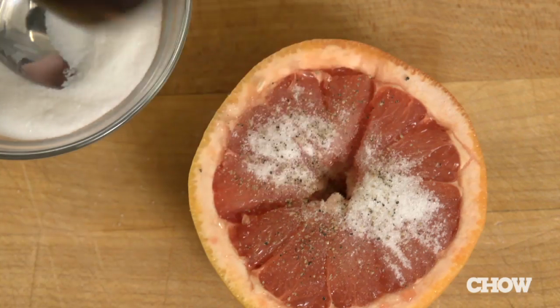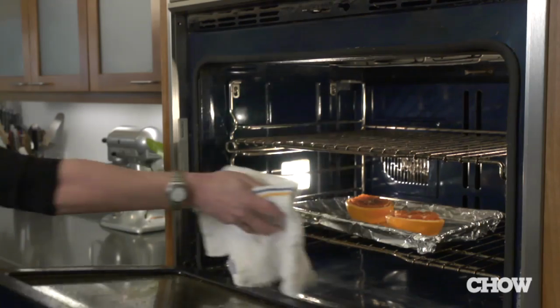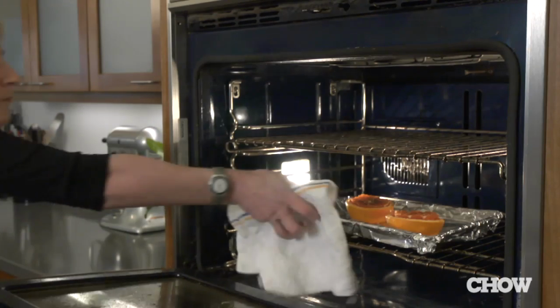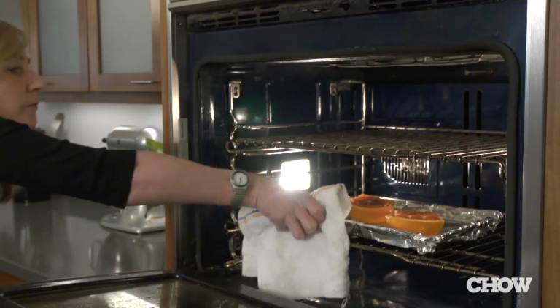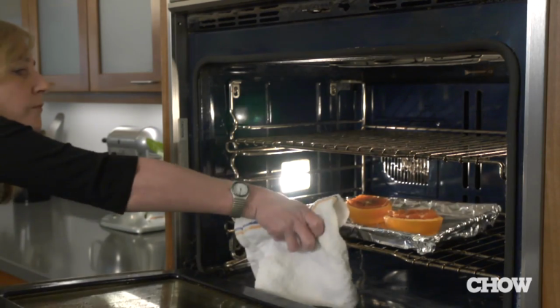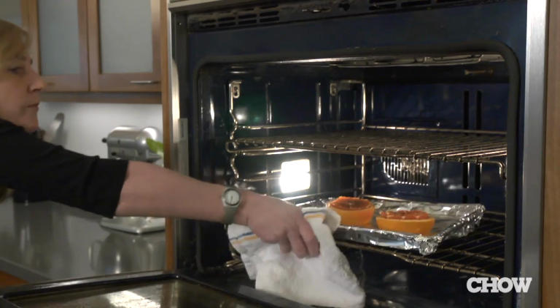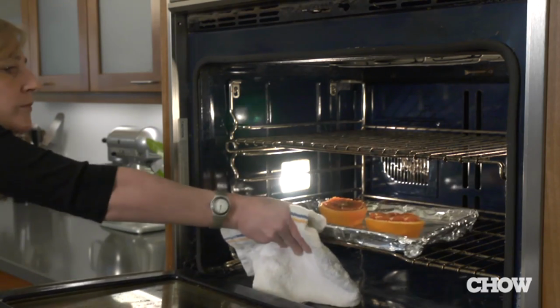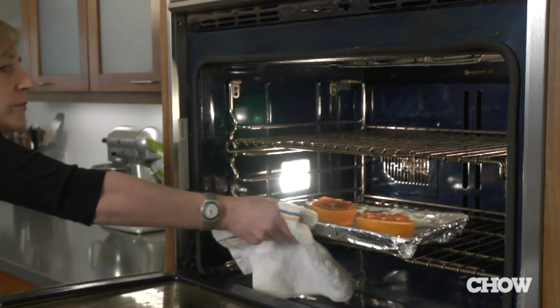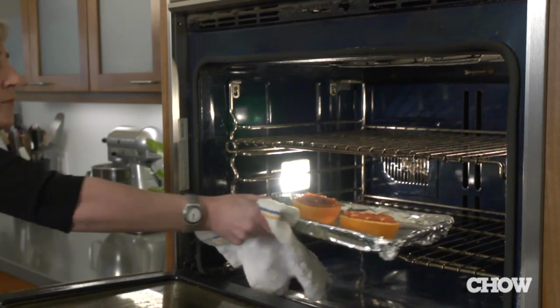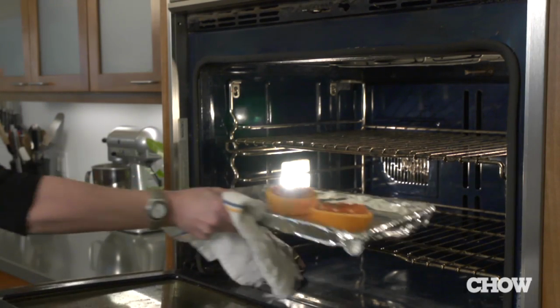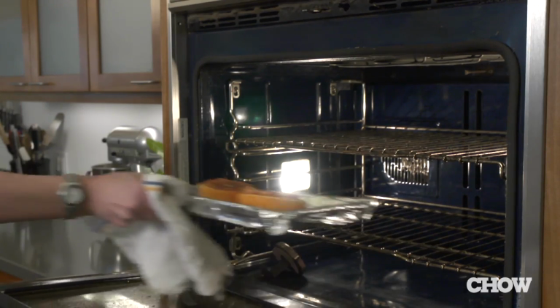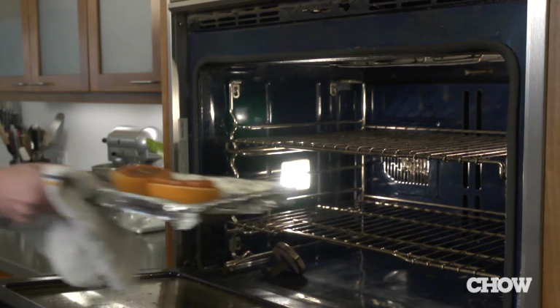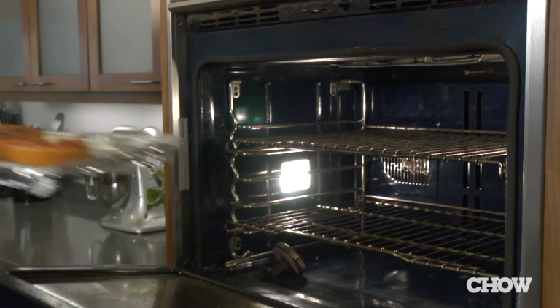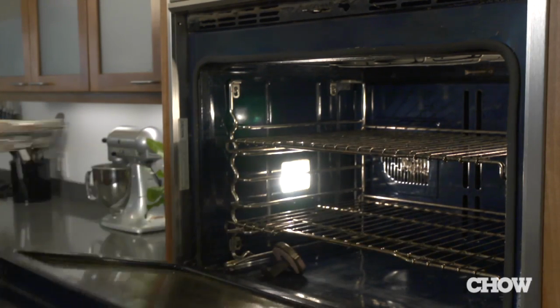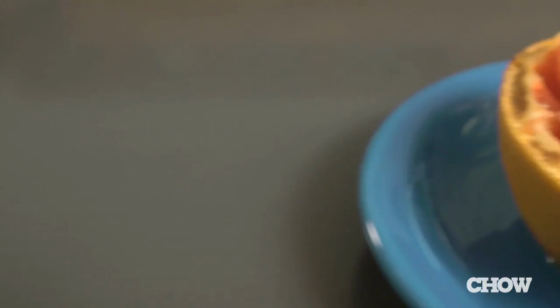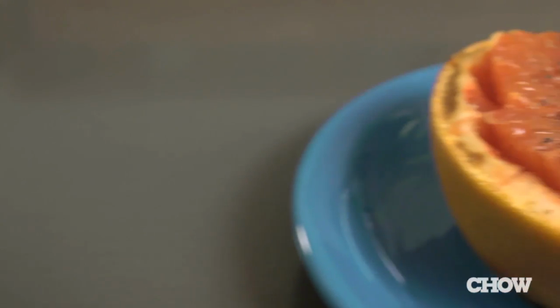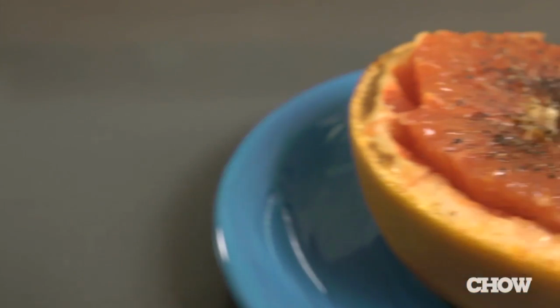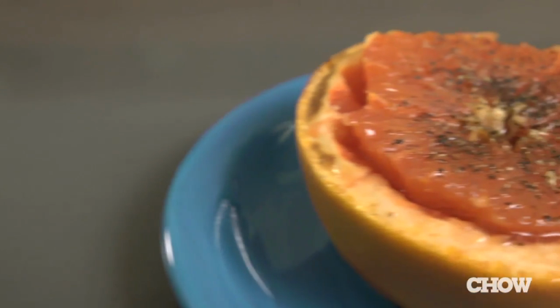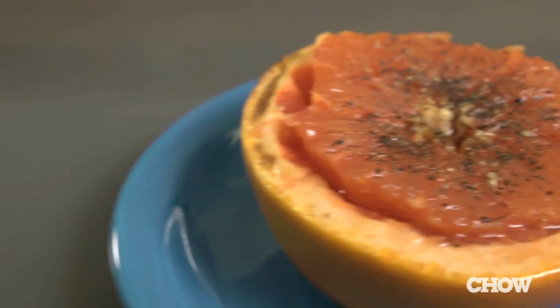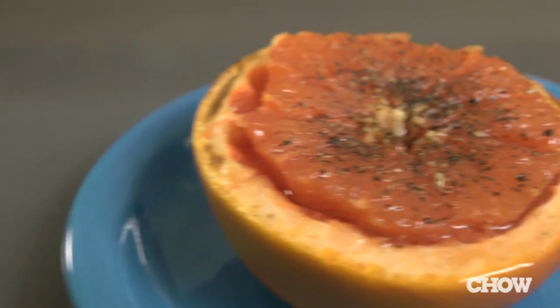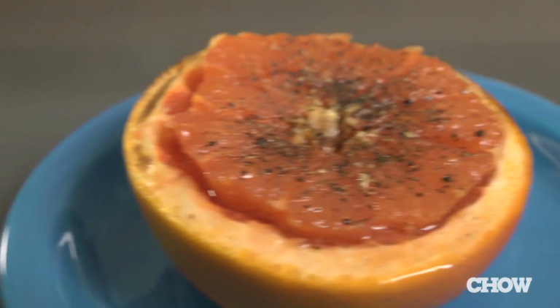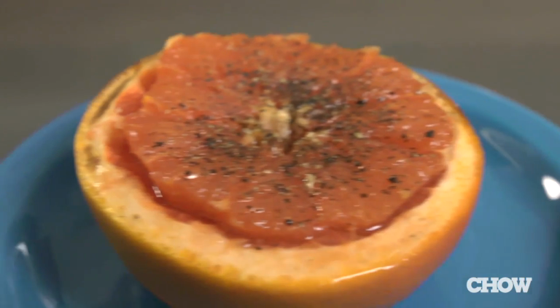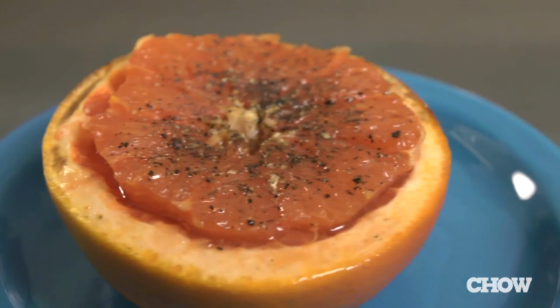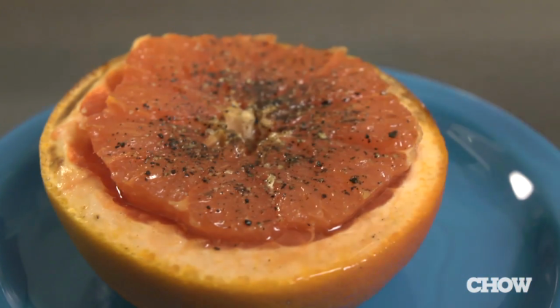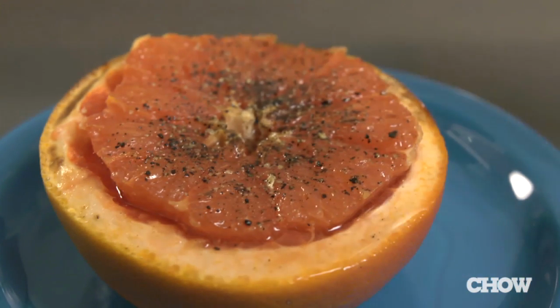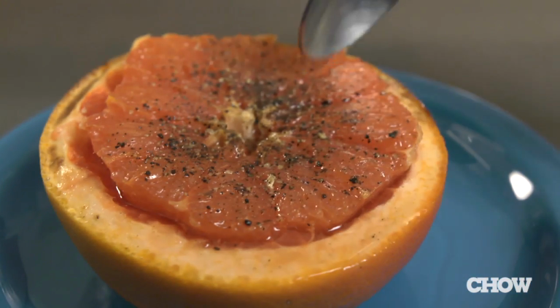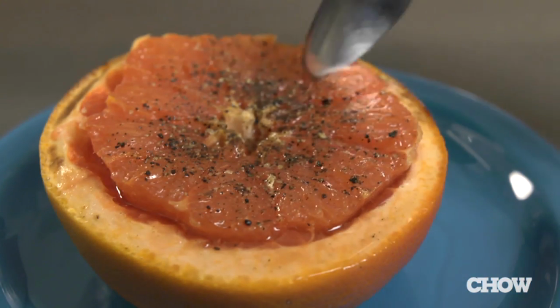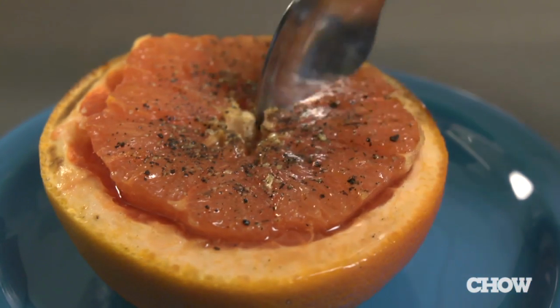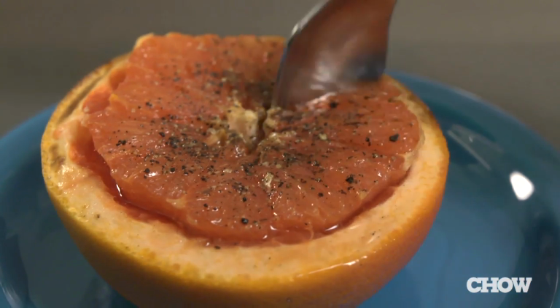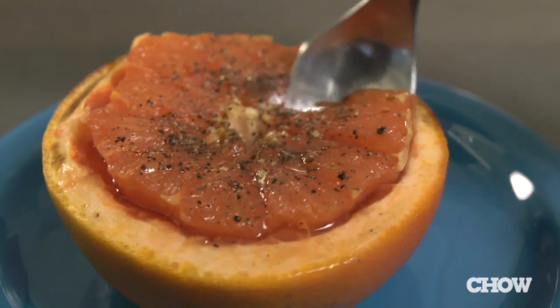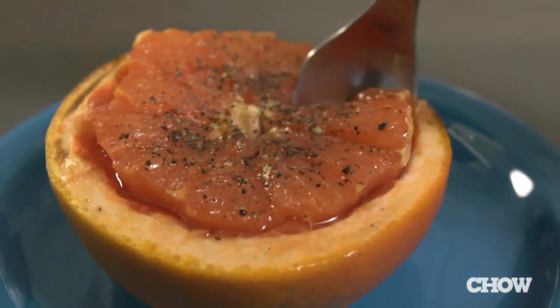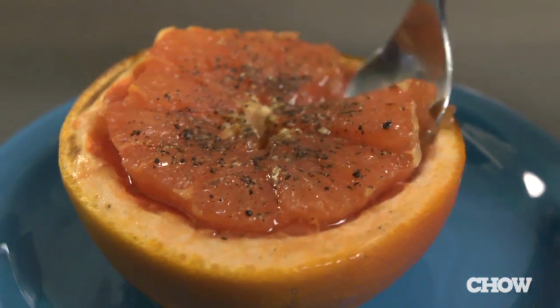Stick in the broiler for 5 minutes and you're done. You'll see it looks gorgeous and you may be surprised by how it tastes.